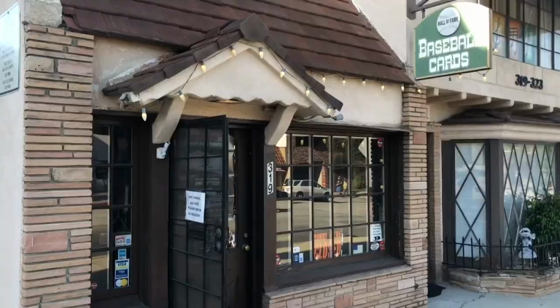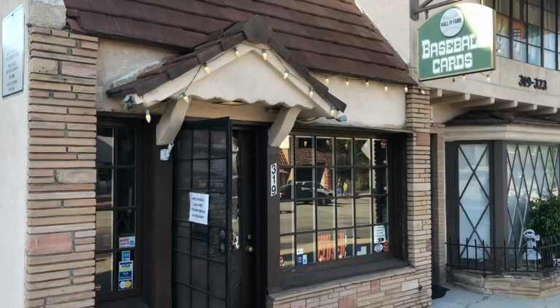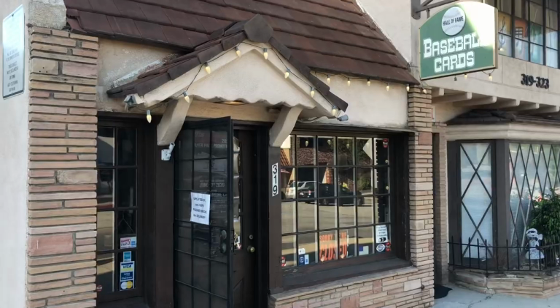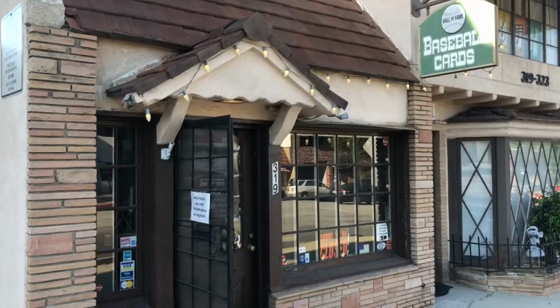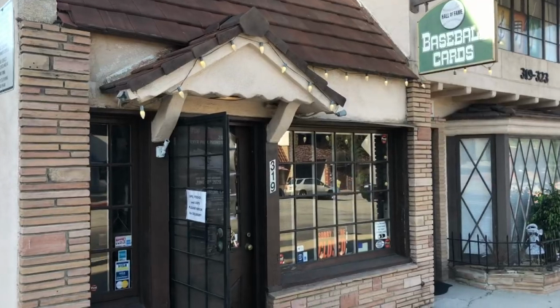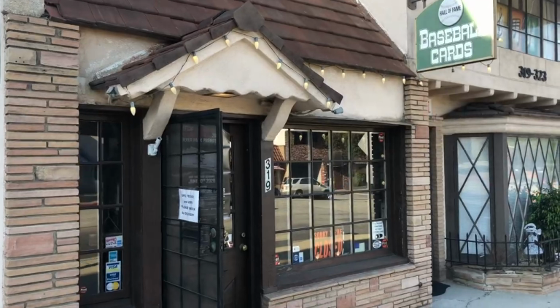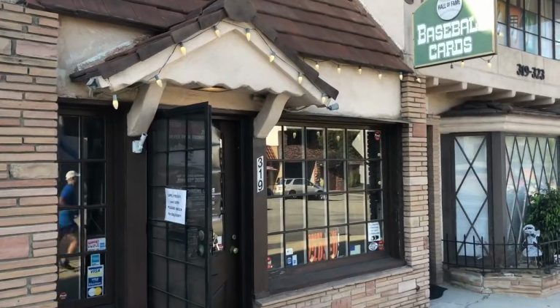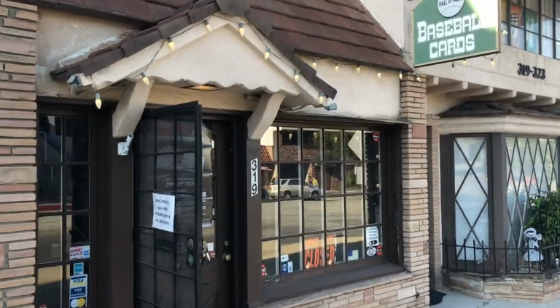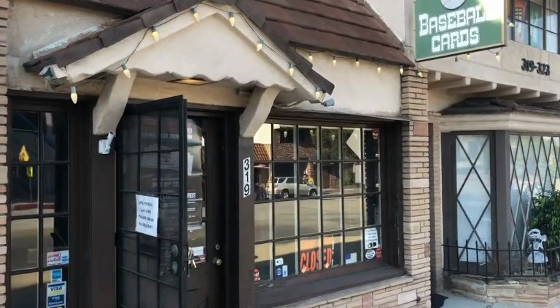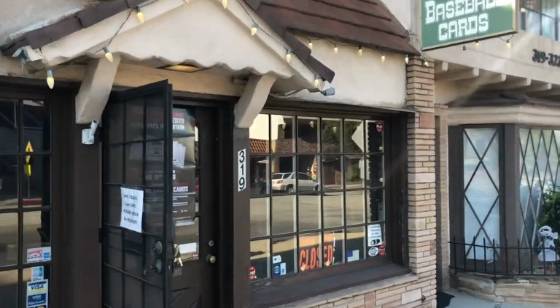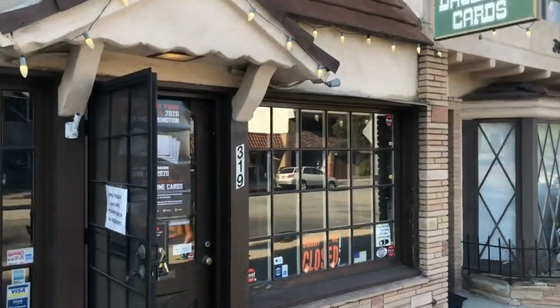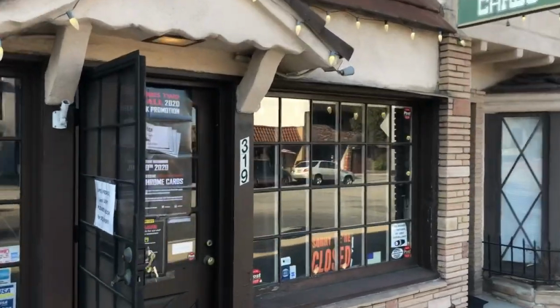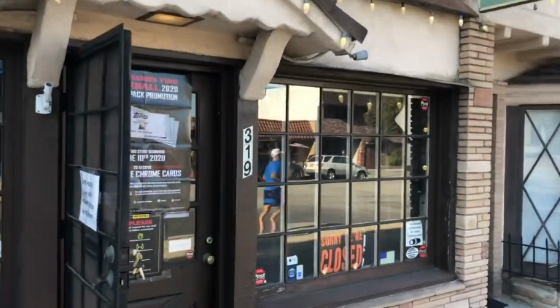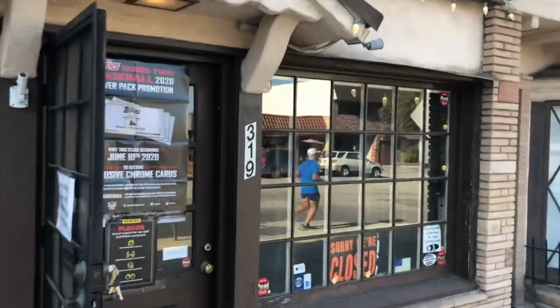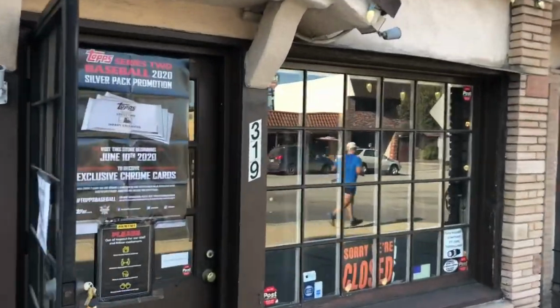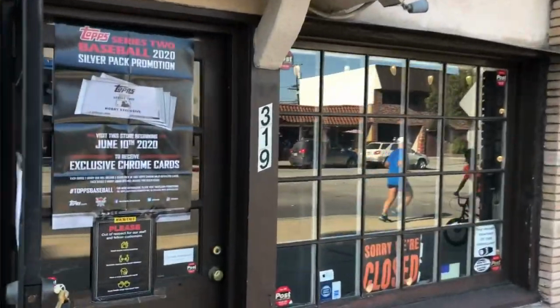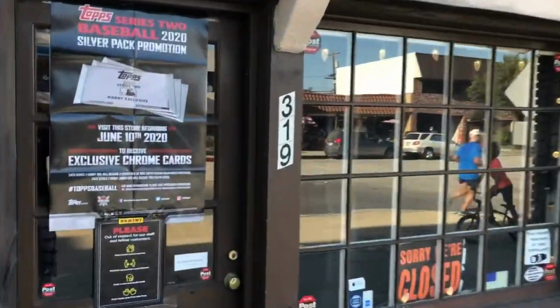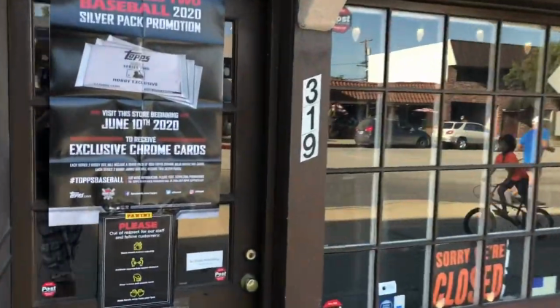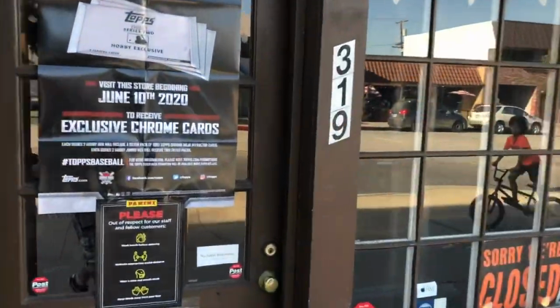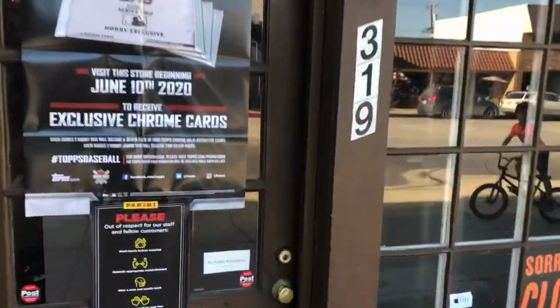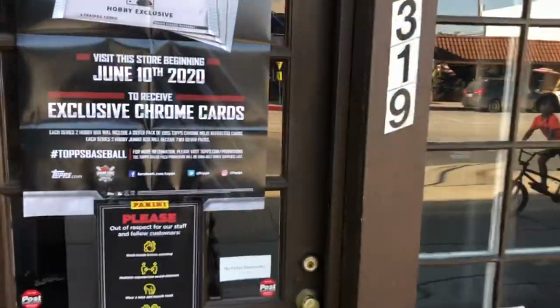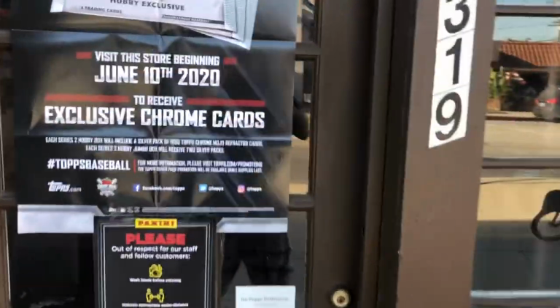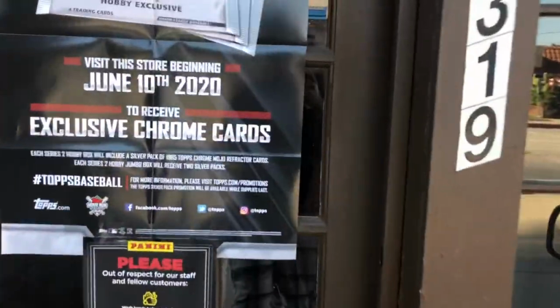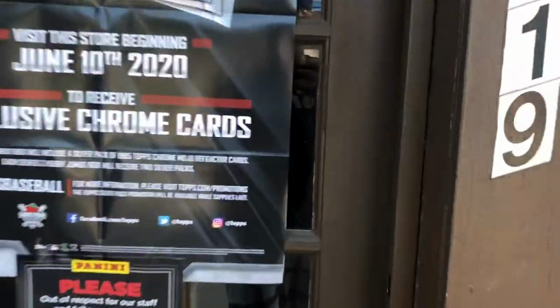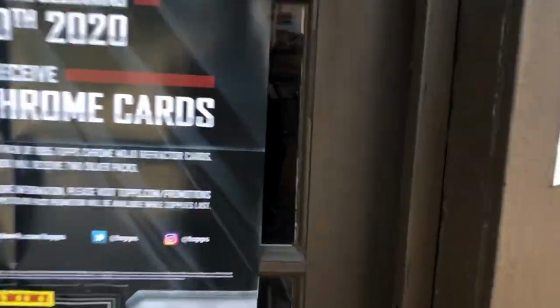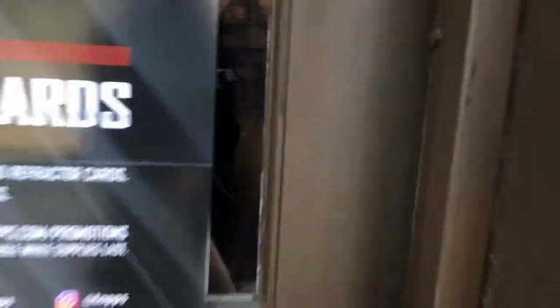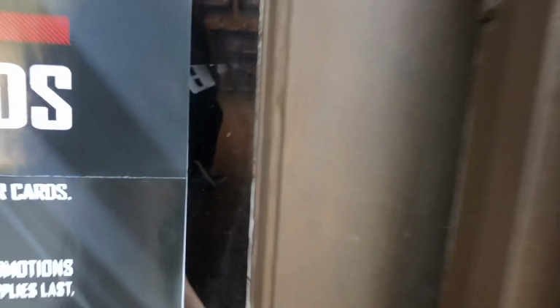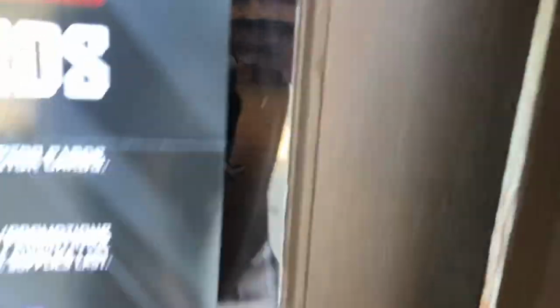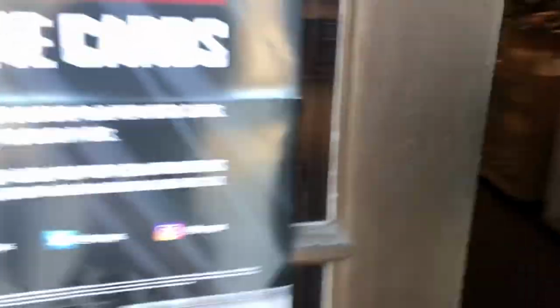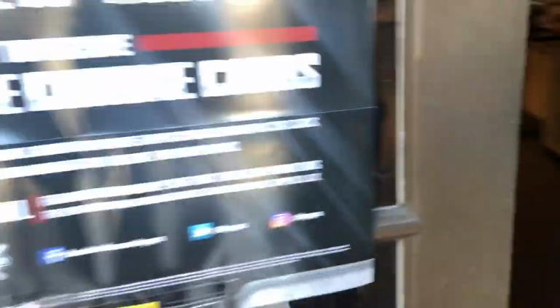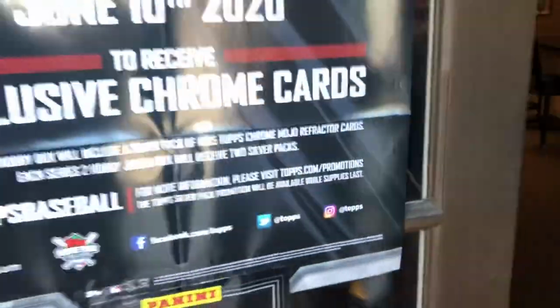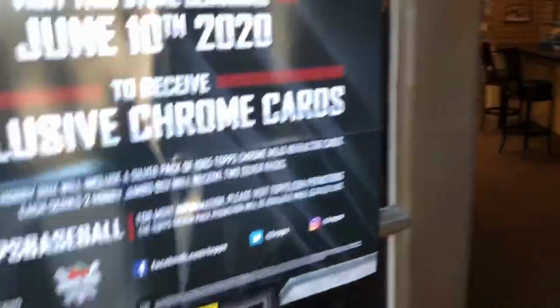Hall of Fame Baseball Cards, Arcadia, California, 319 East Foothill Boulevard. Come on in with us.